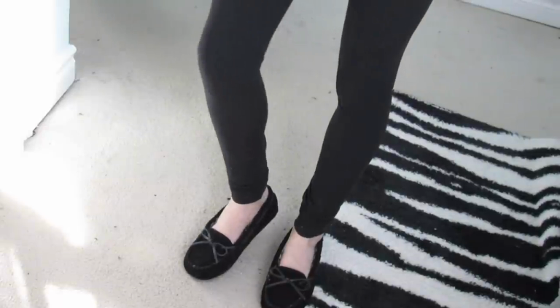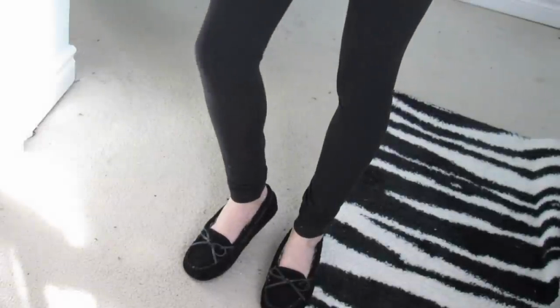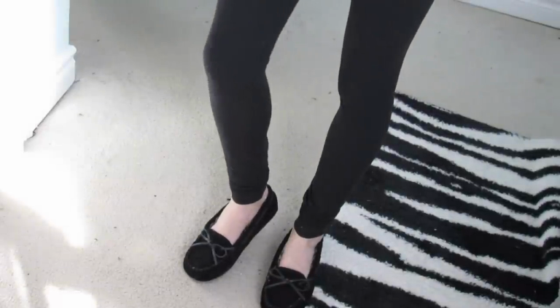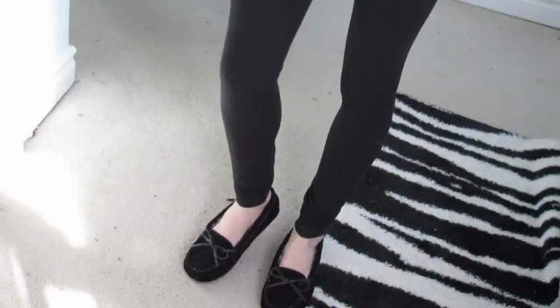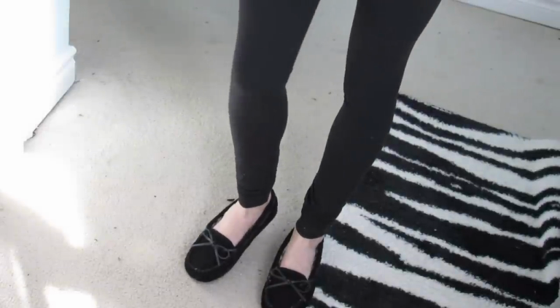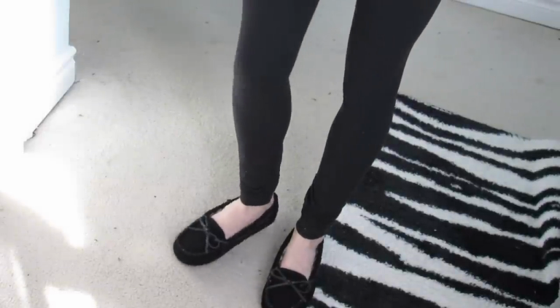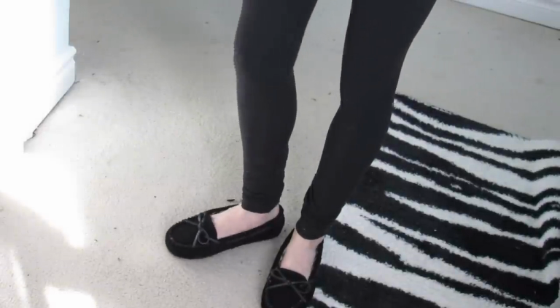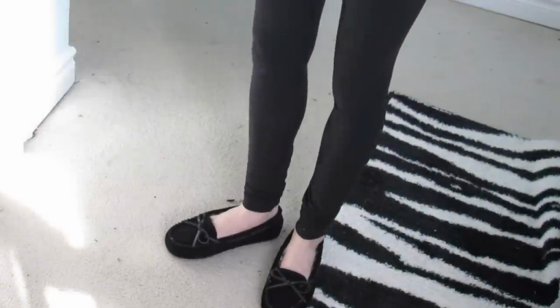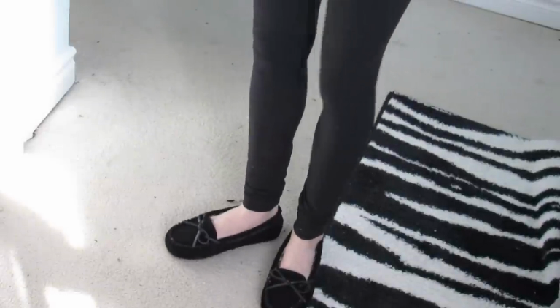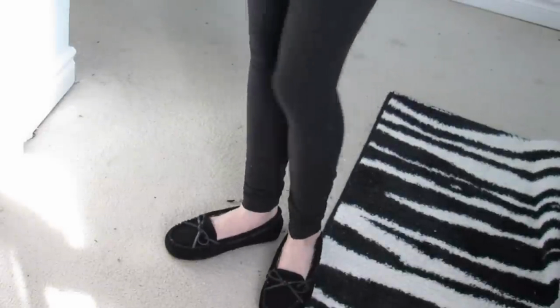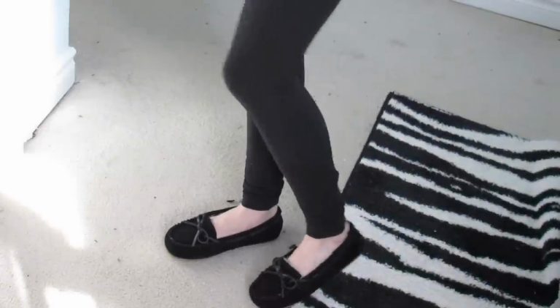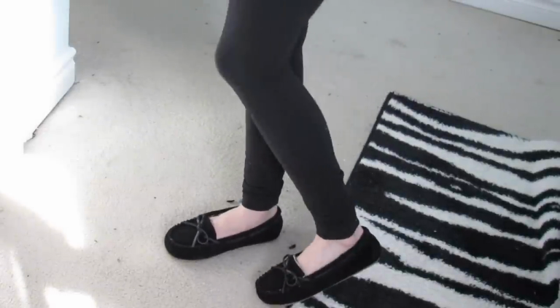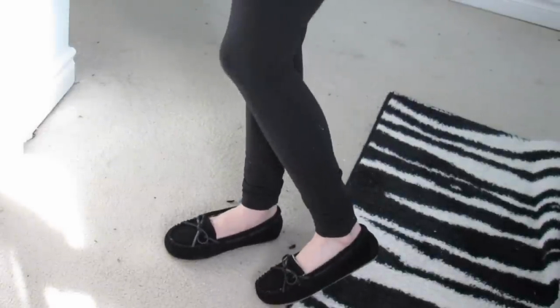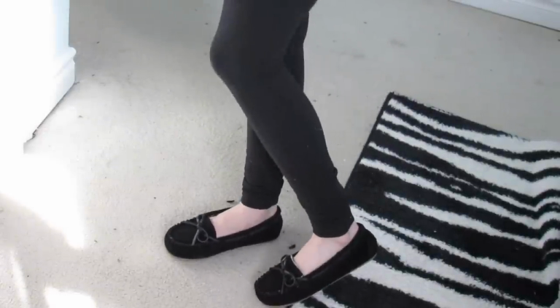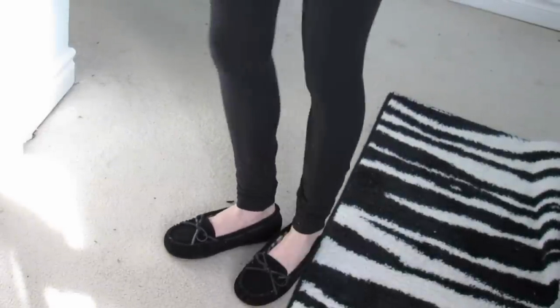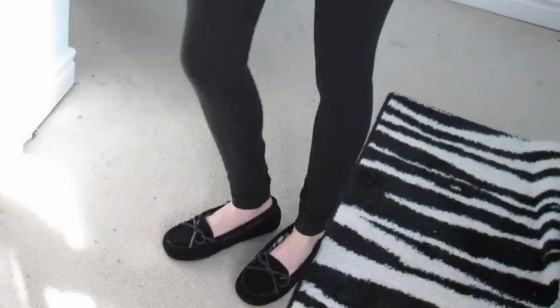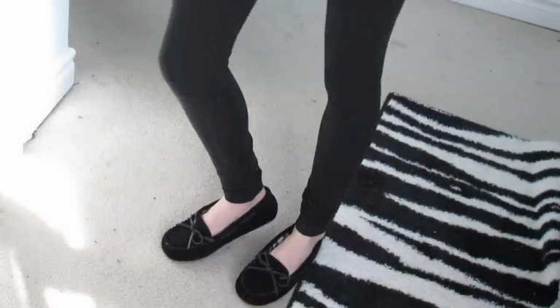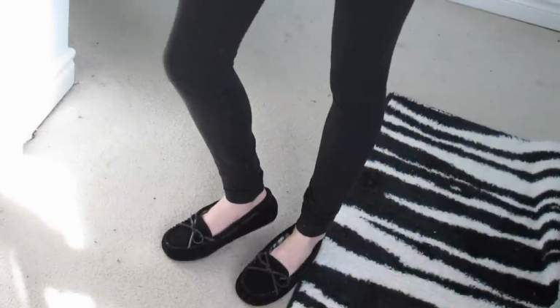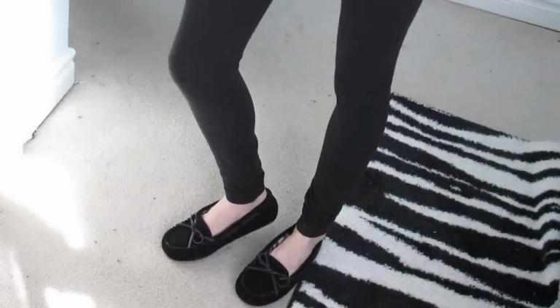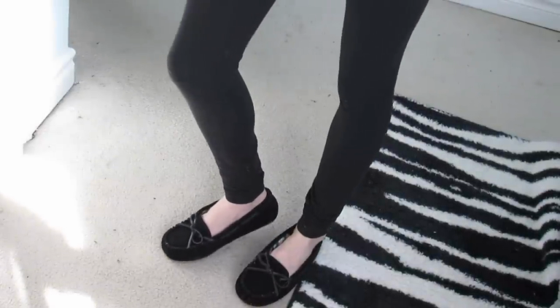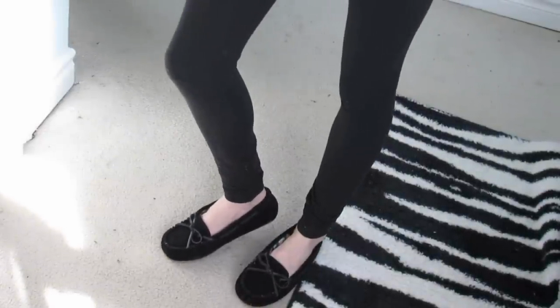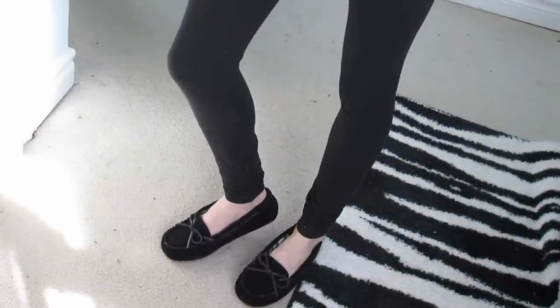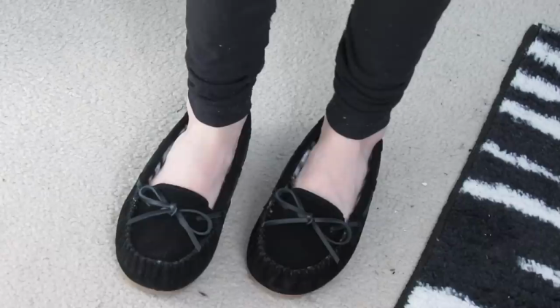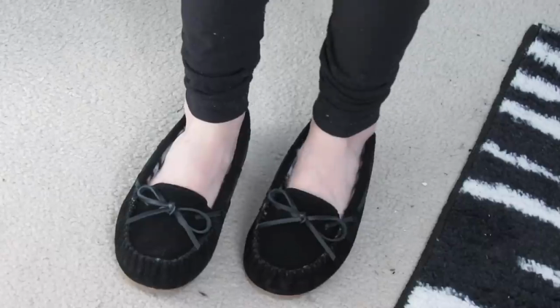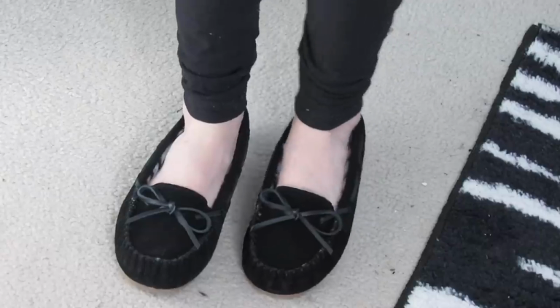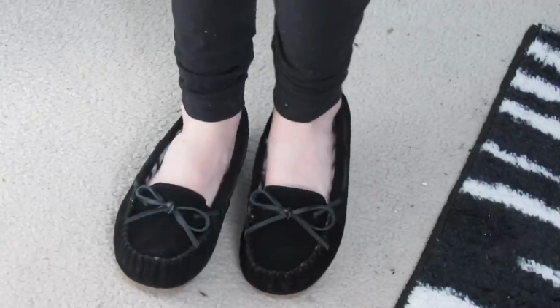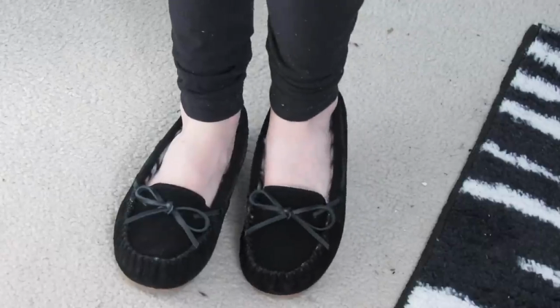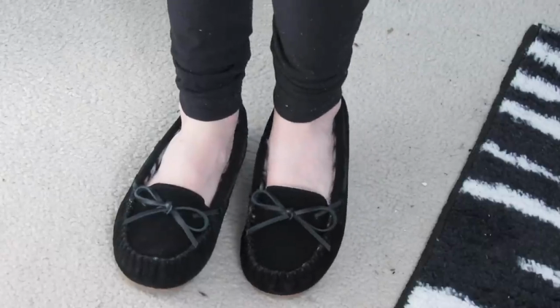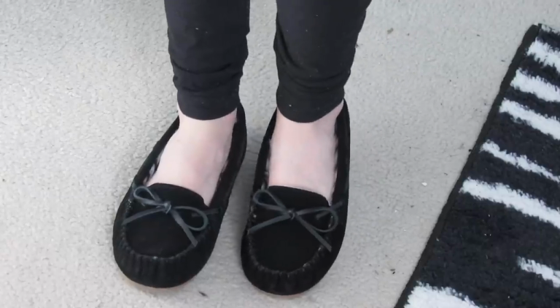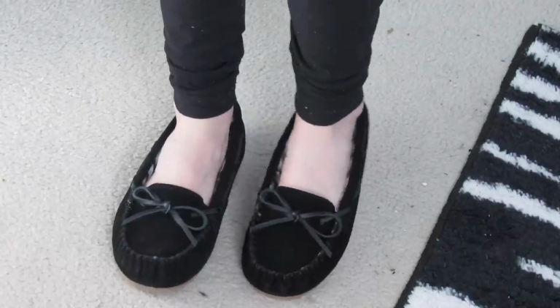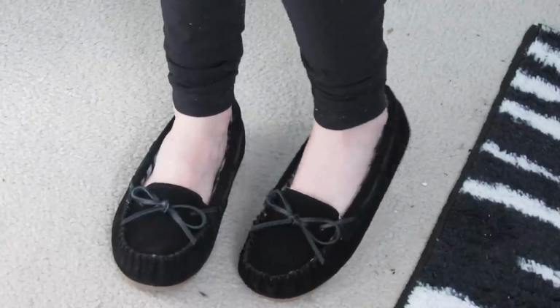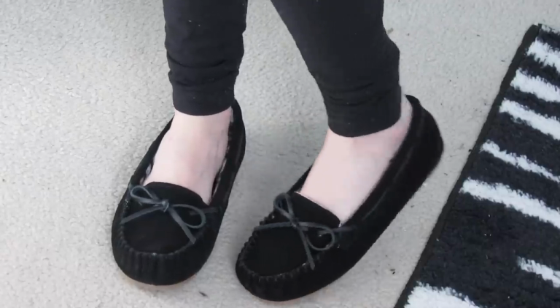For shoes I just wore some black fuzzy moccasins which are from Soft Mock, and again some black Wonder Unders from Lululemon. I have more than one pair, so do not worry.